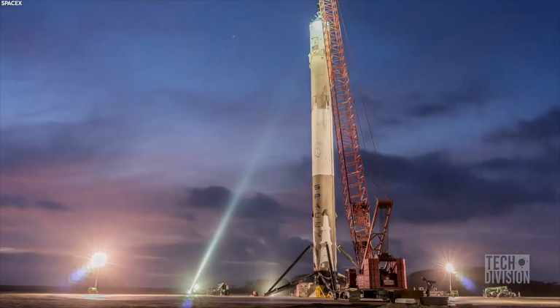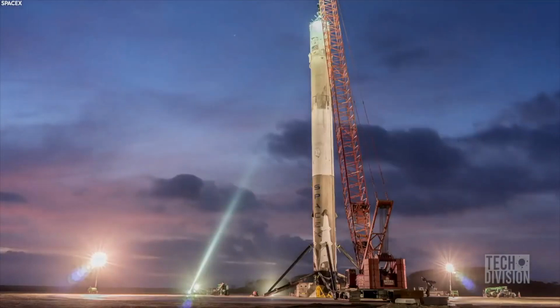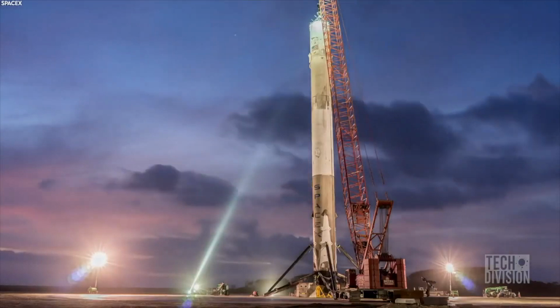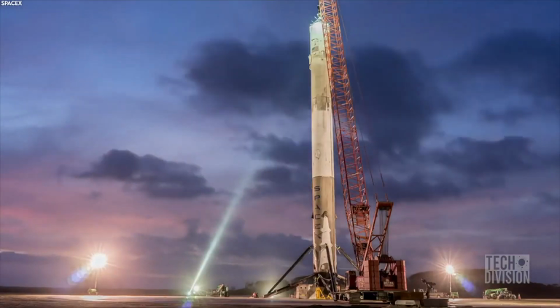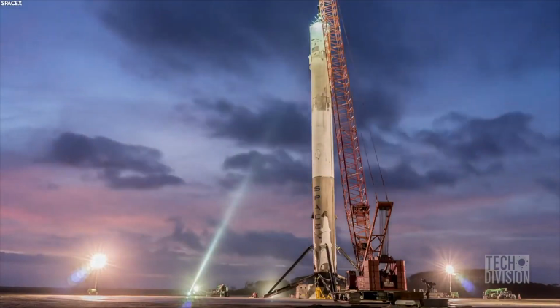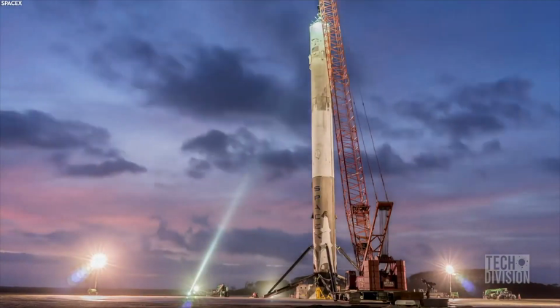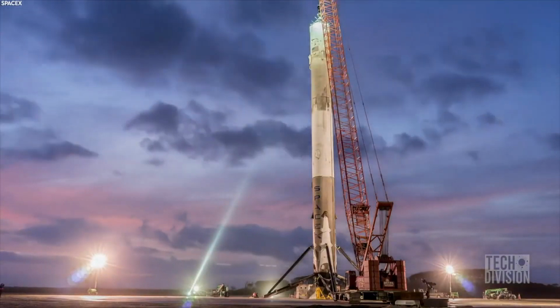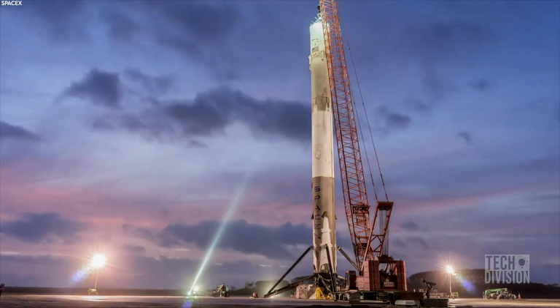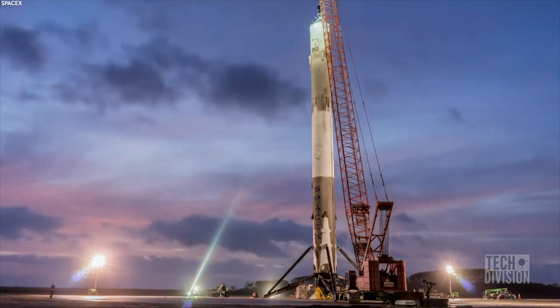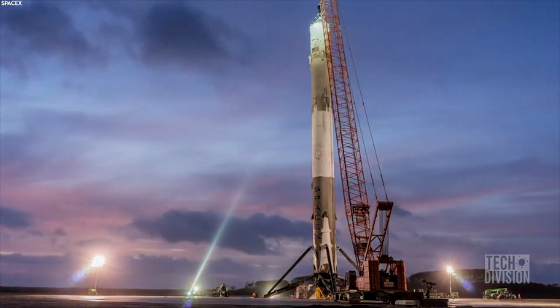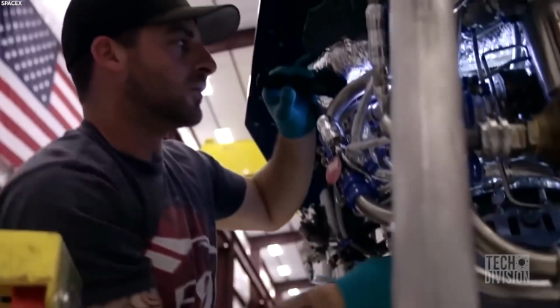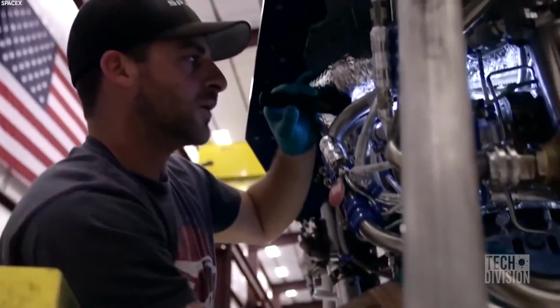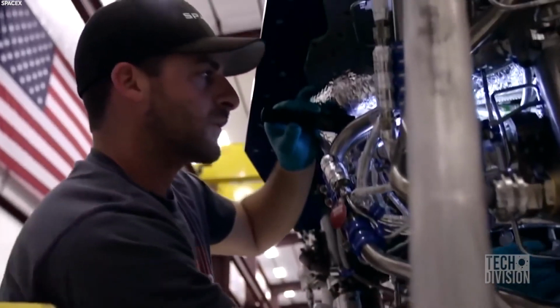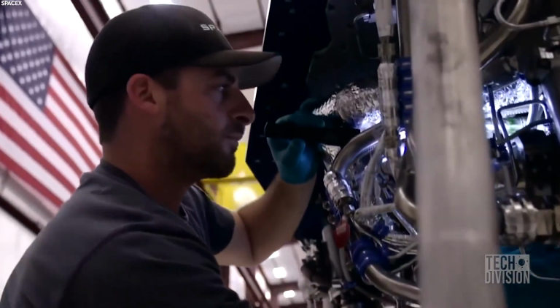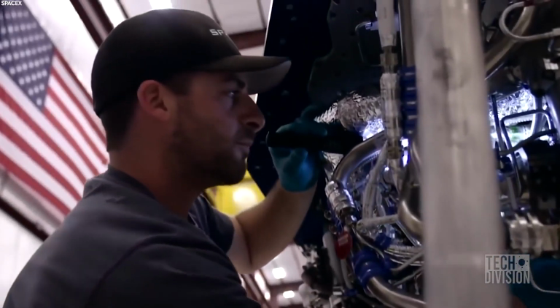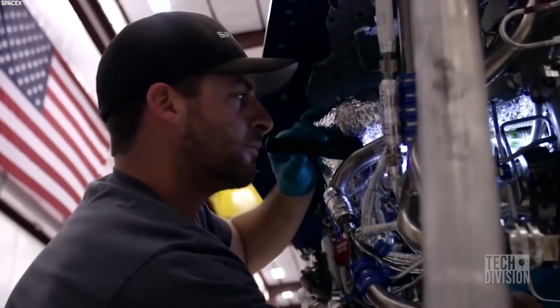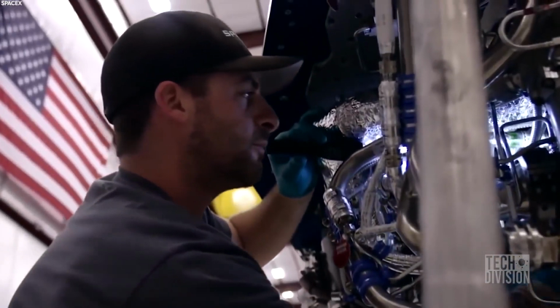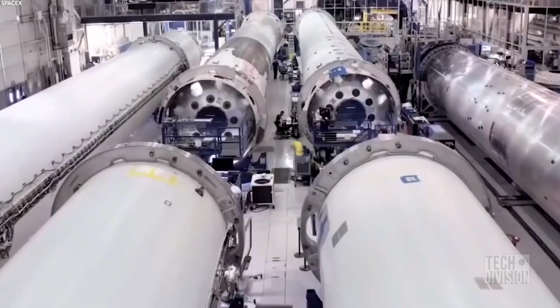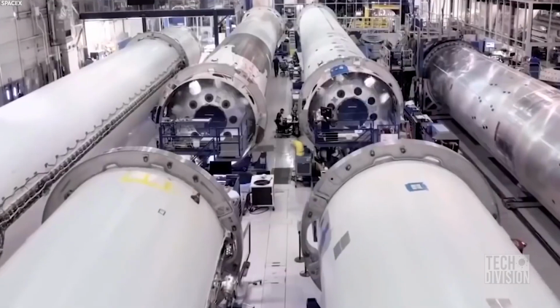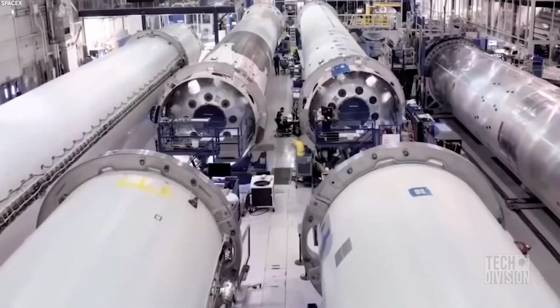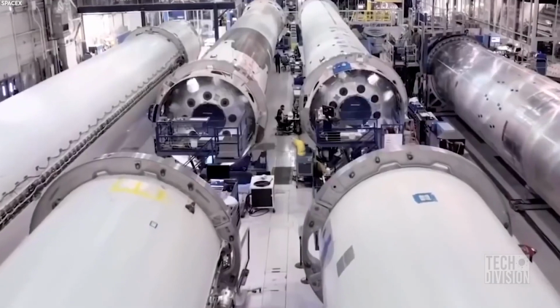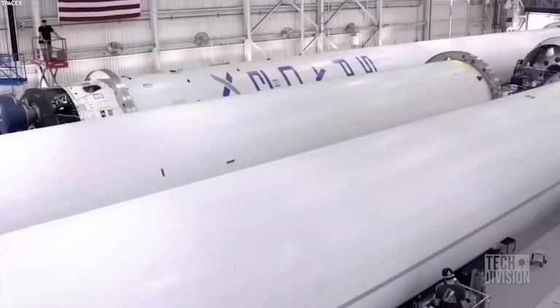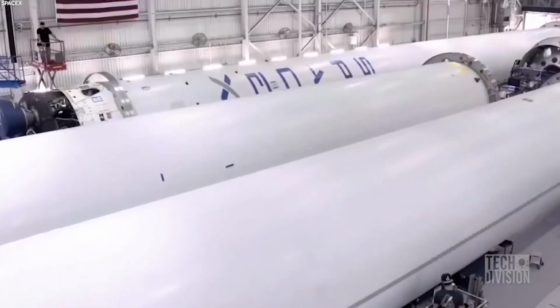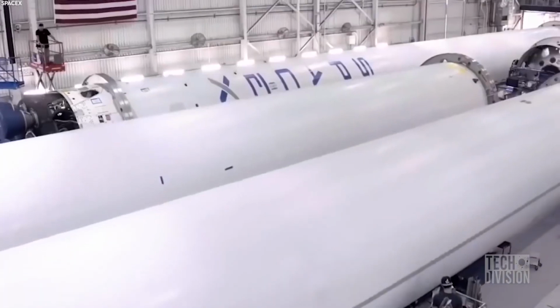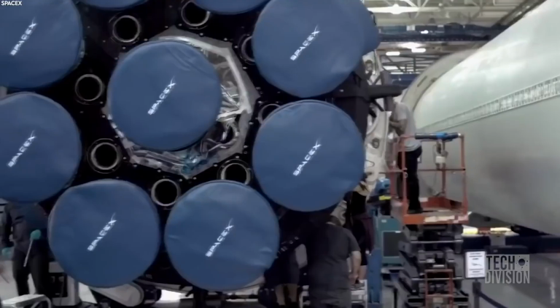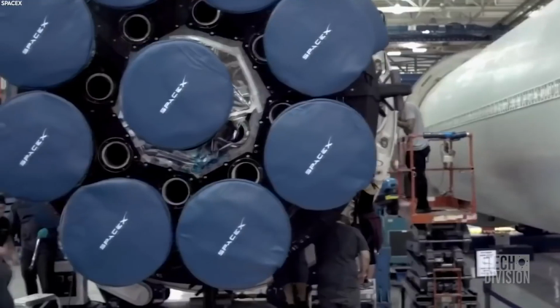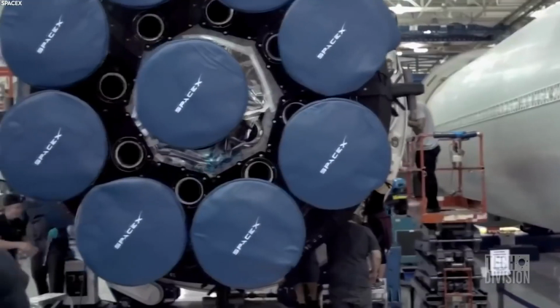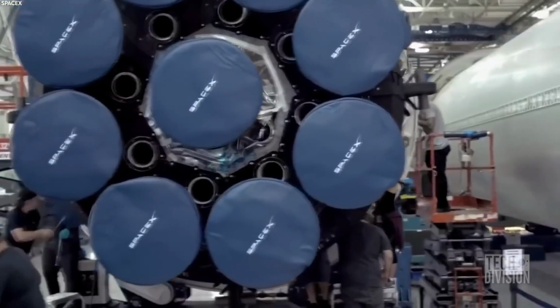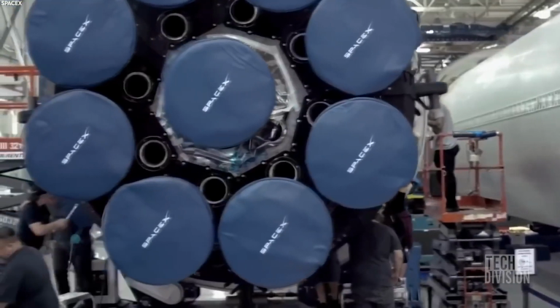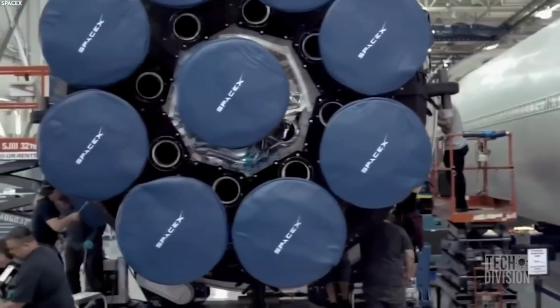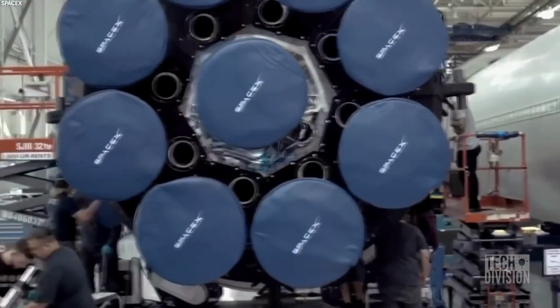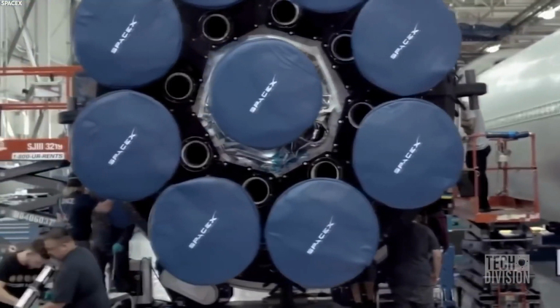So what is SpaceX's secret formula? In this video, we are going to show you how SpaceX builds their rockets so quickly and efficiently.